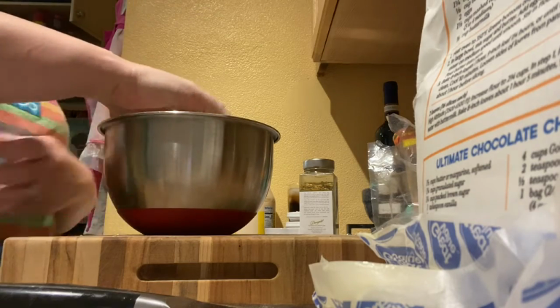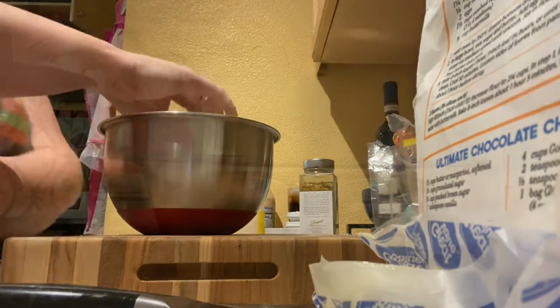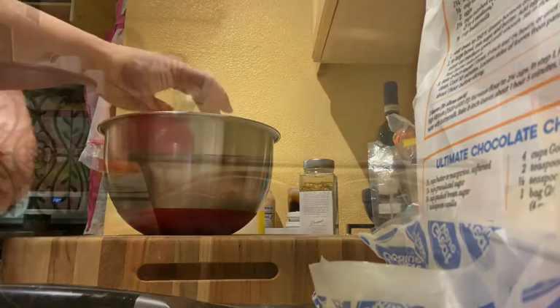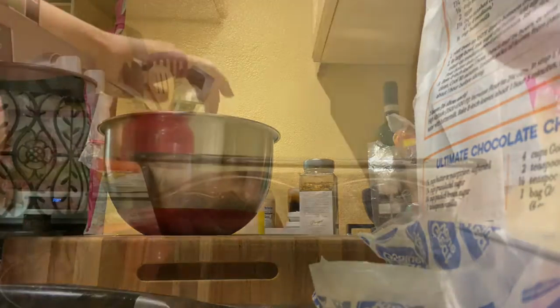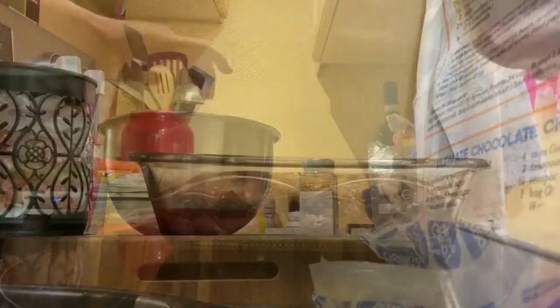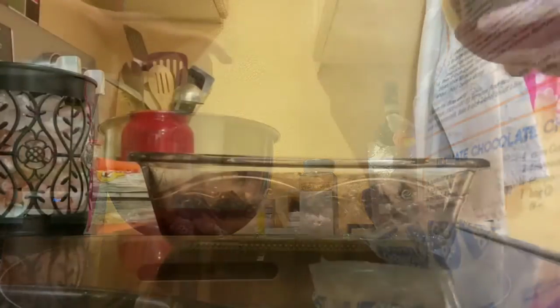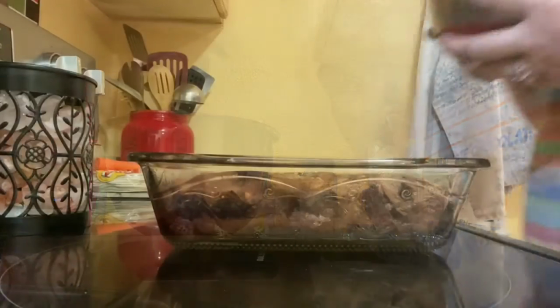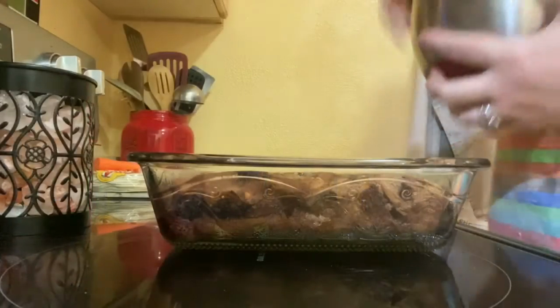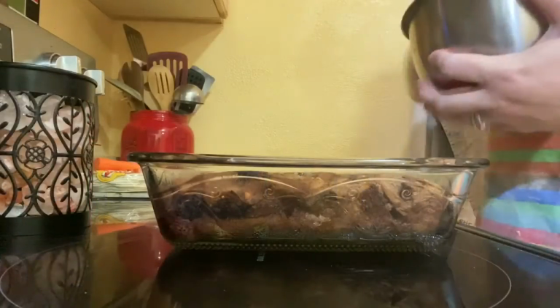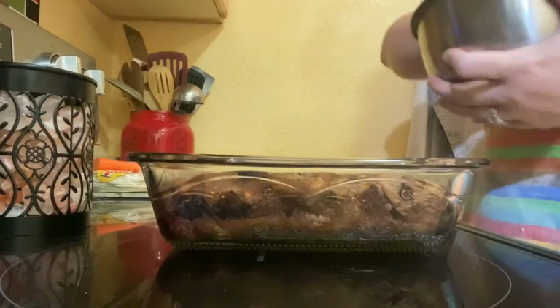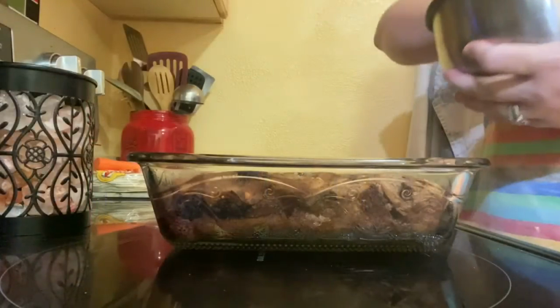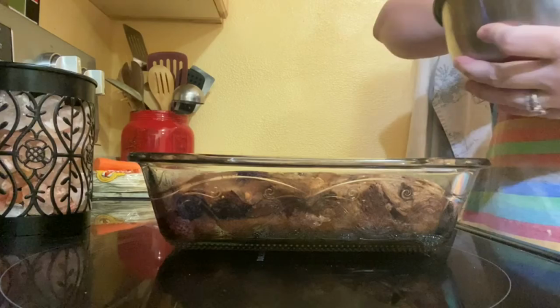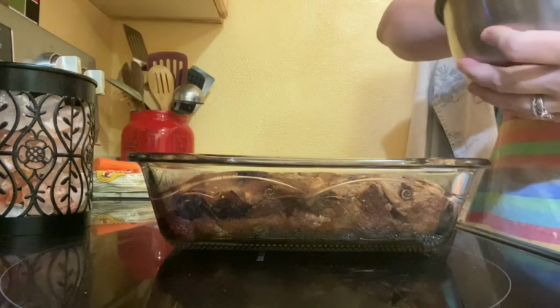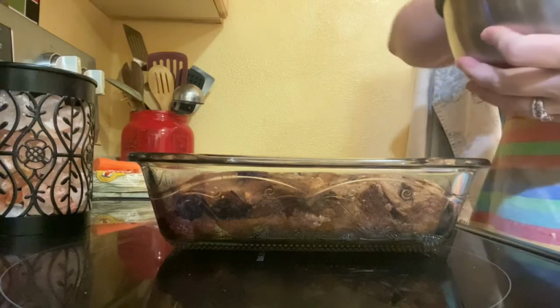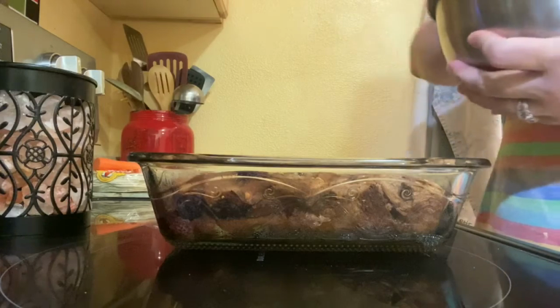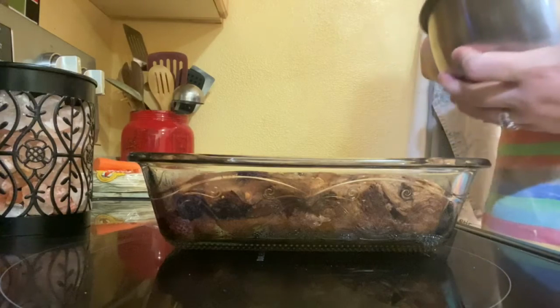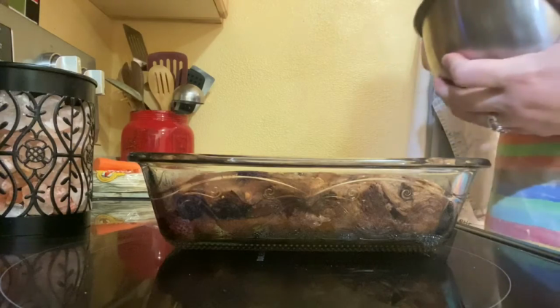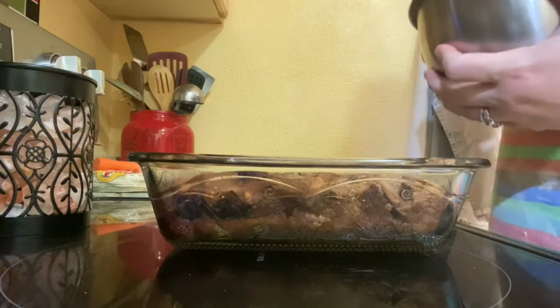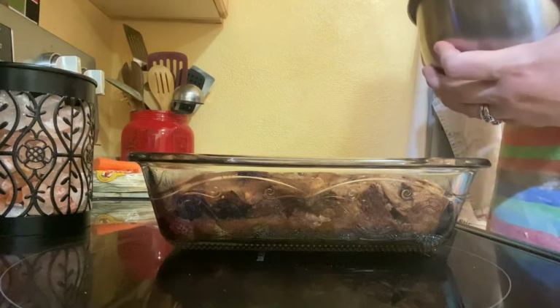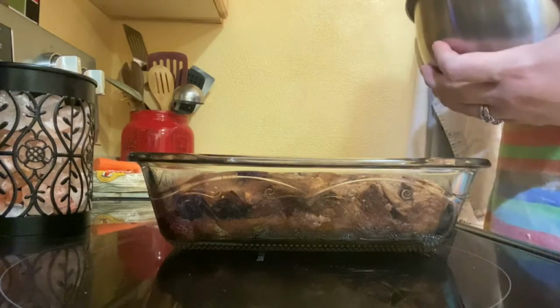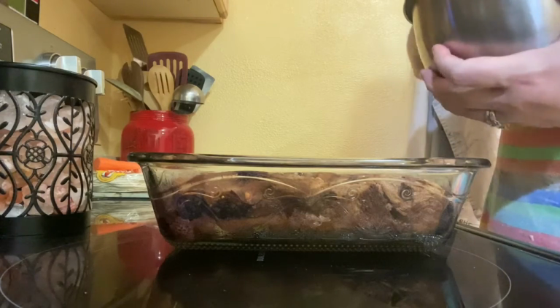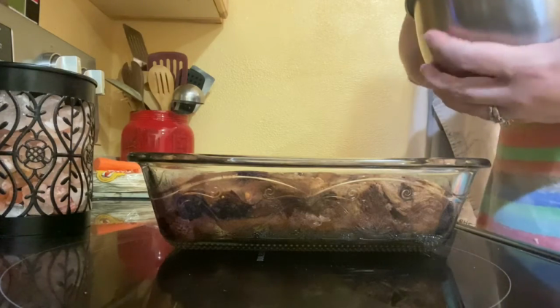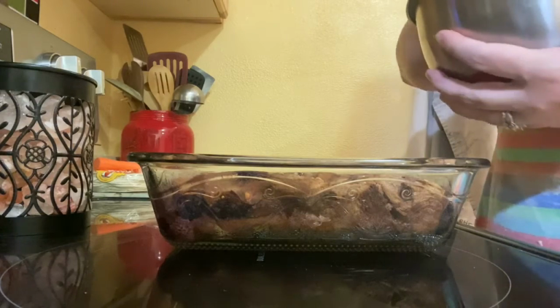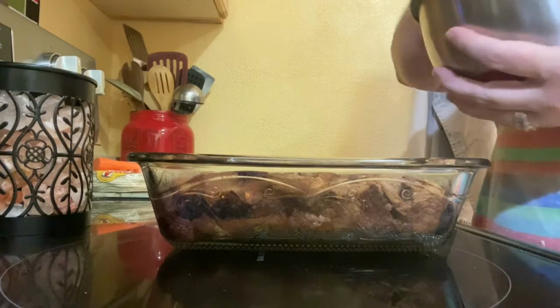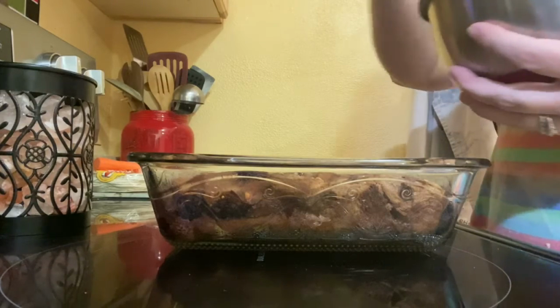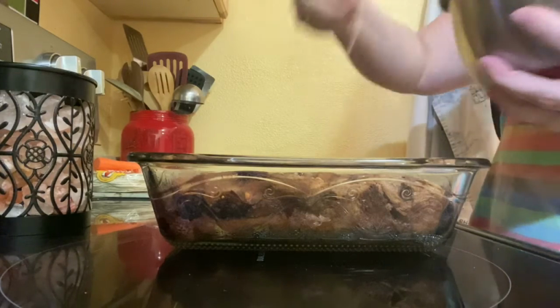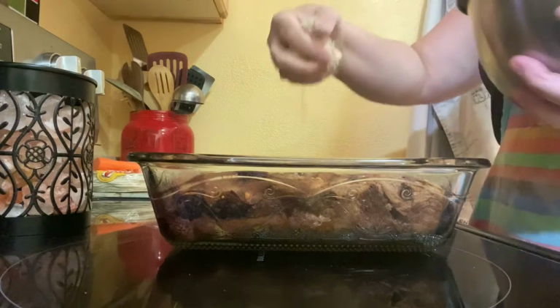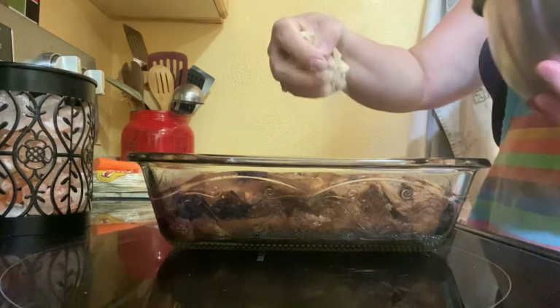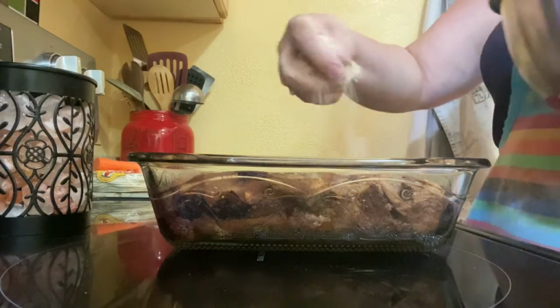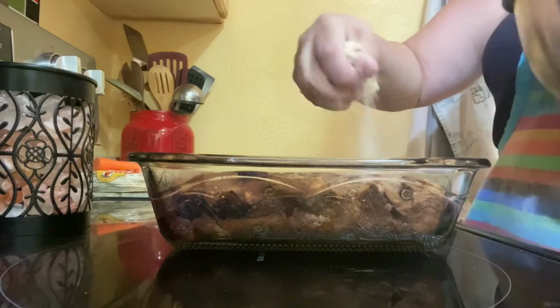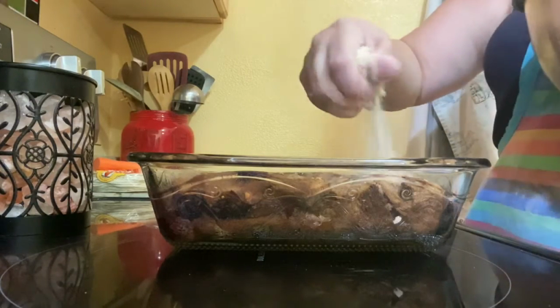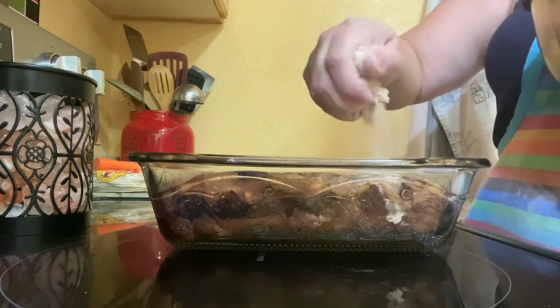Now we are going to add our crumble mixture on top.